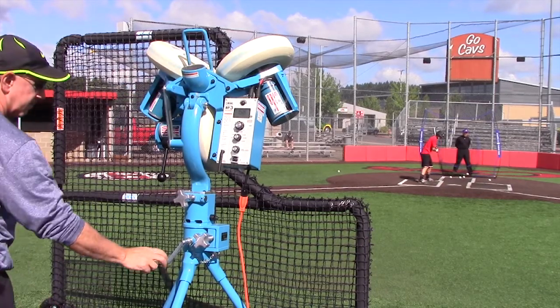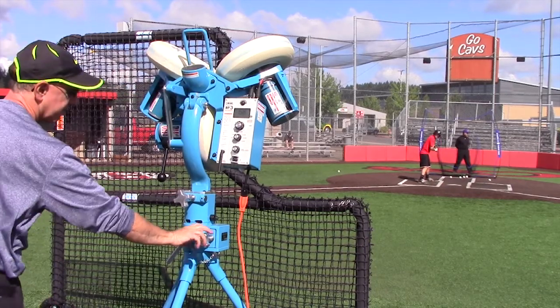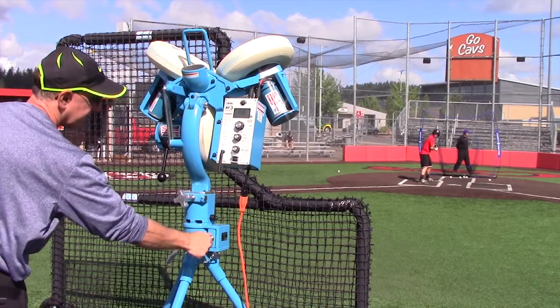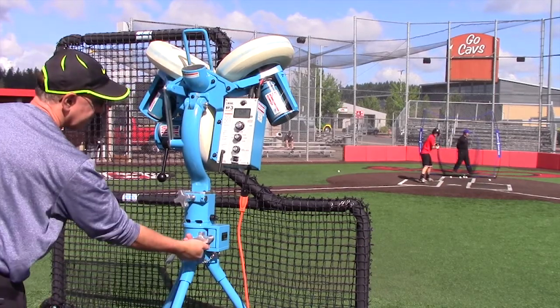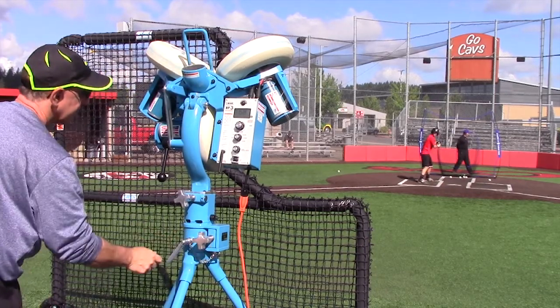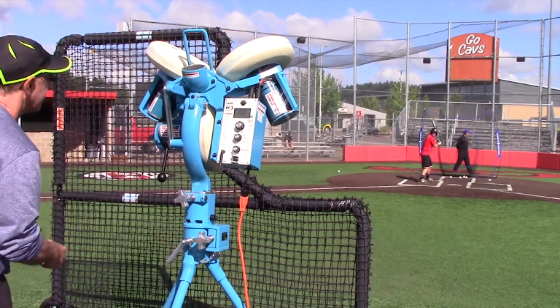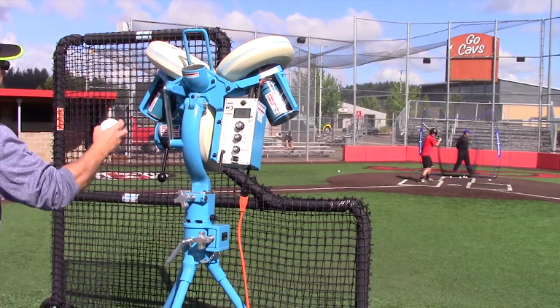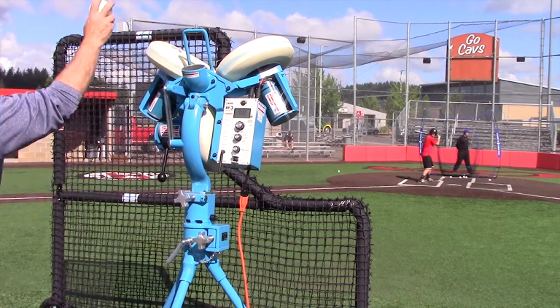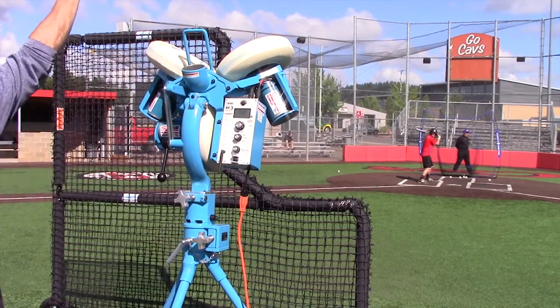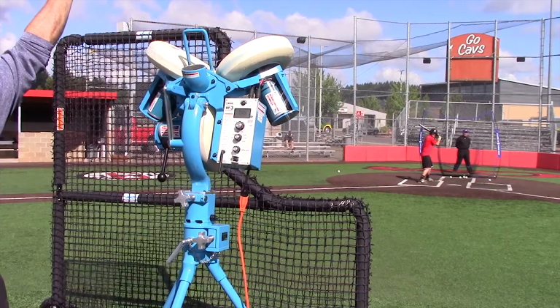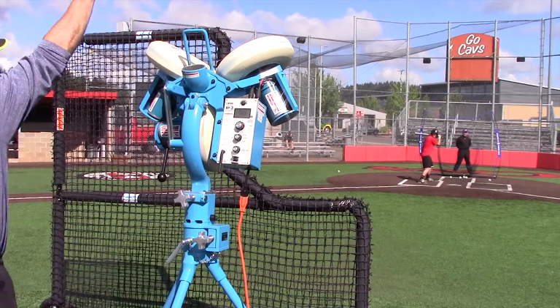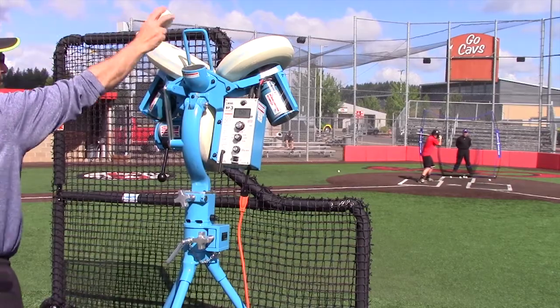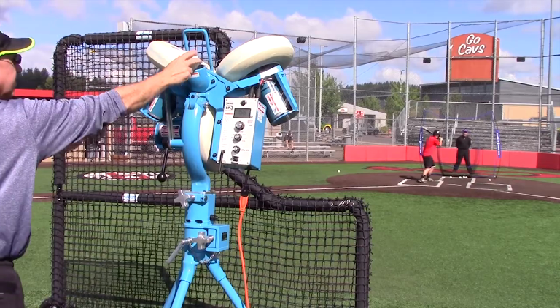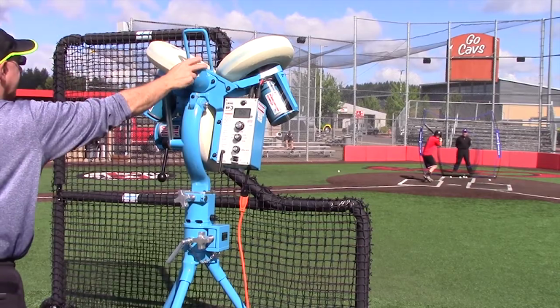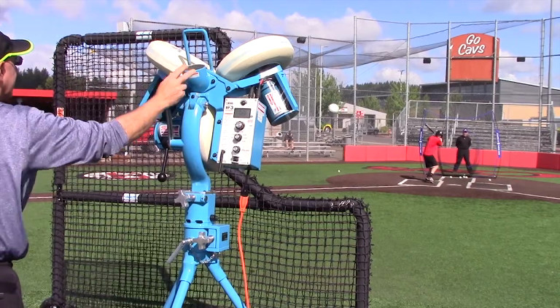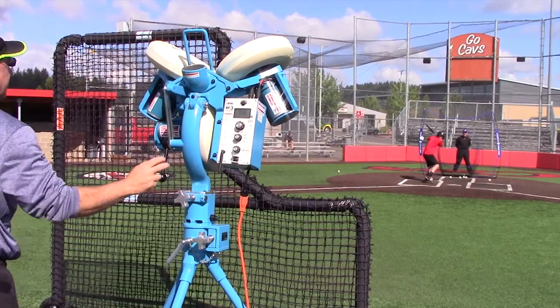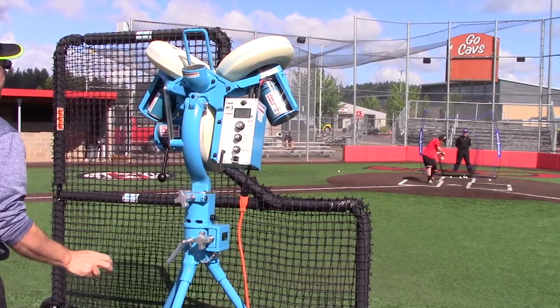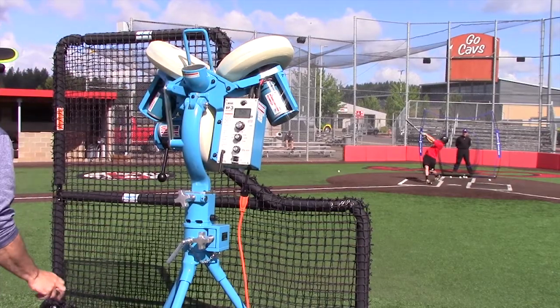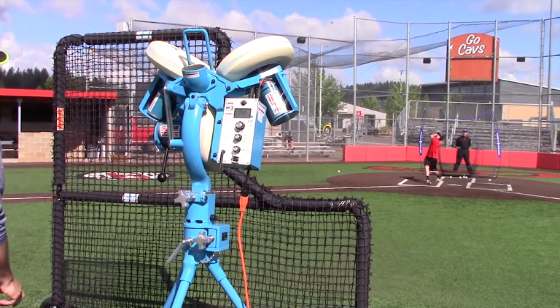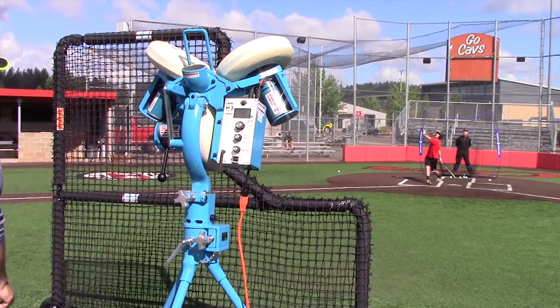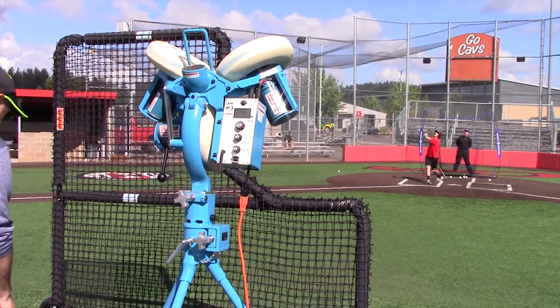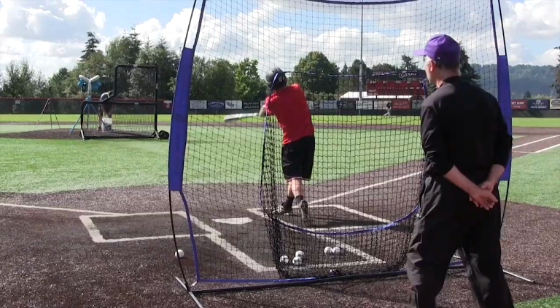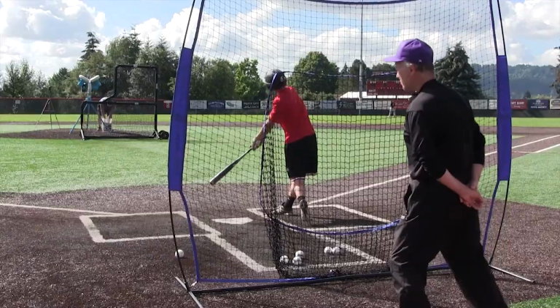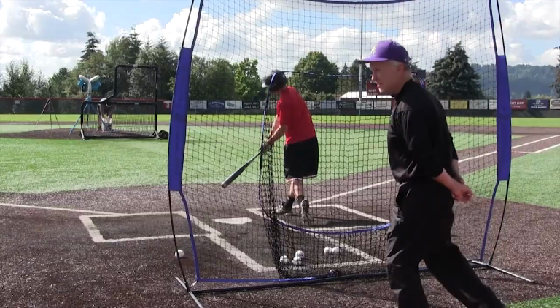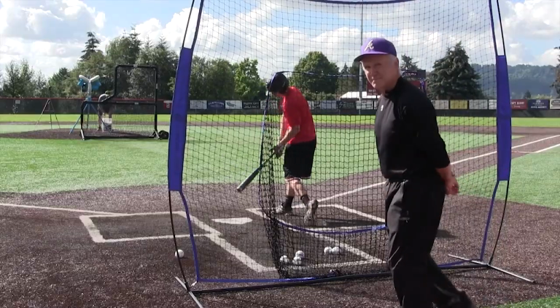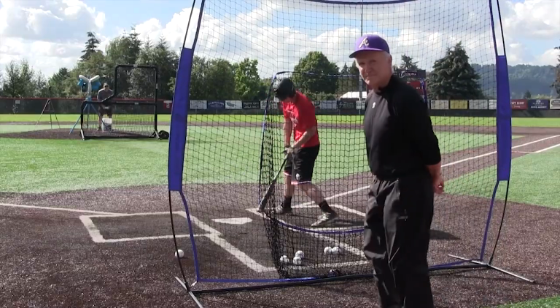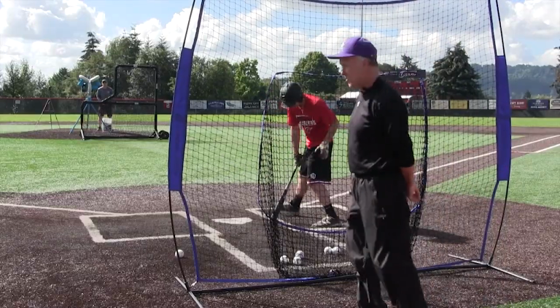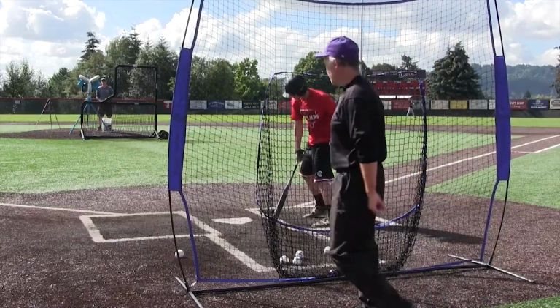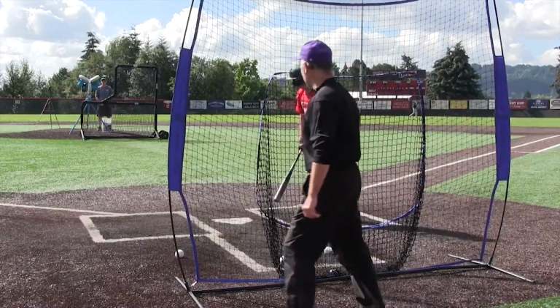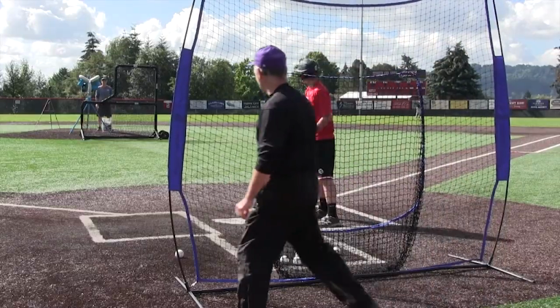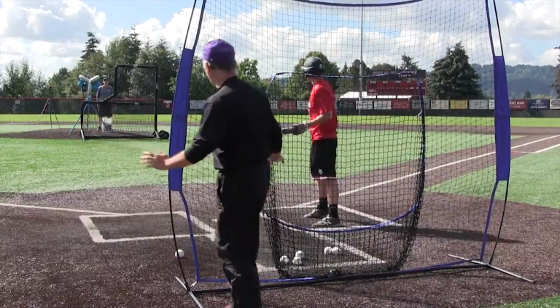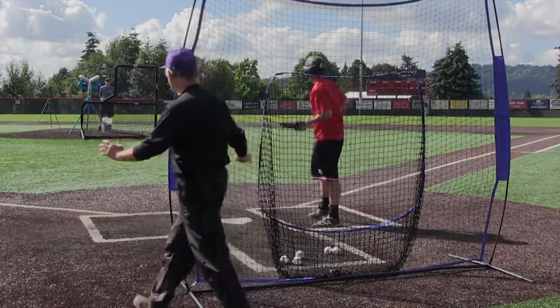The key here is a good hitter doesn't miss the mistake. Square up the mistake — that's perfect.